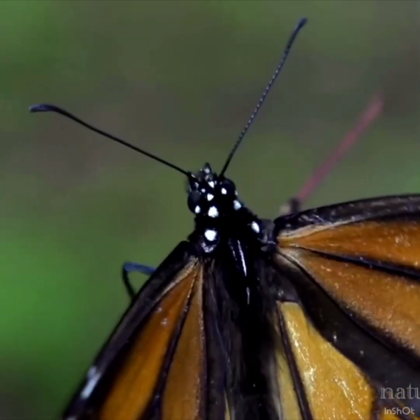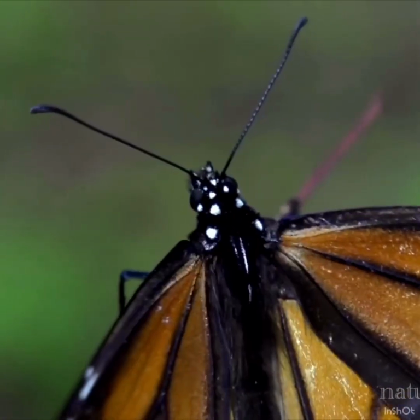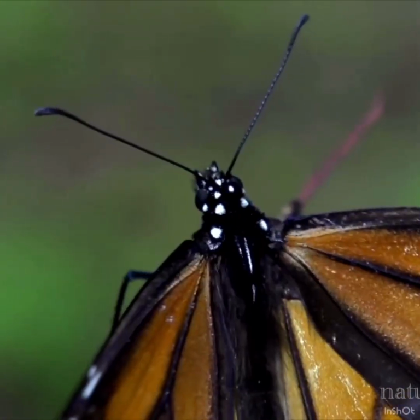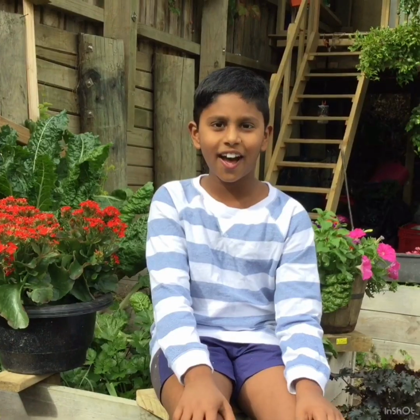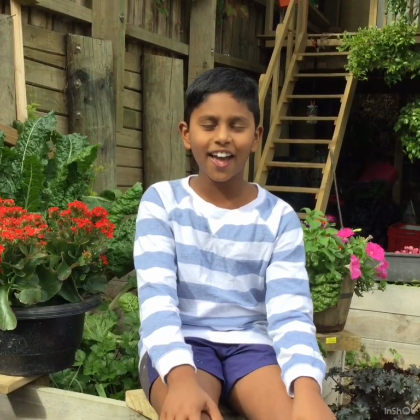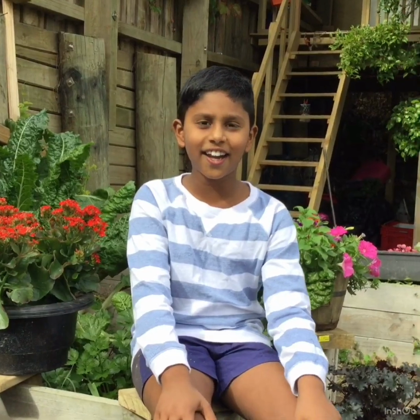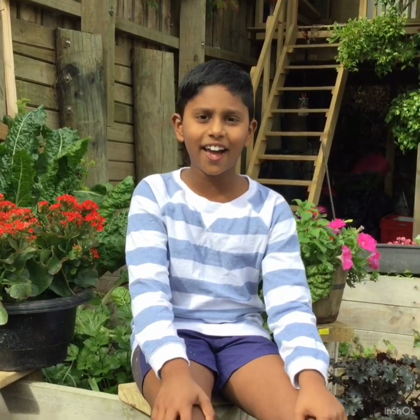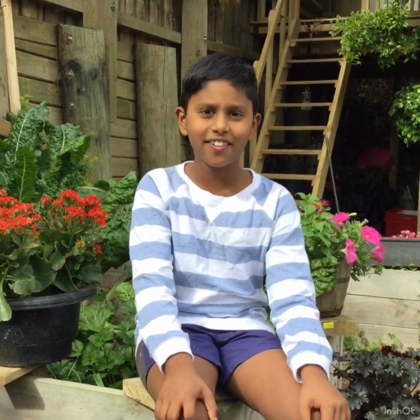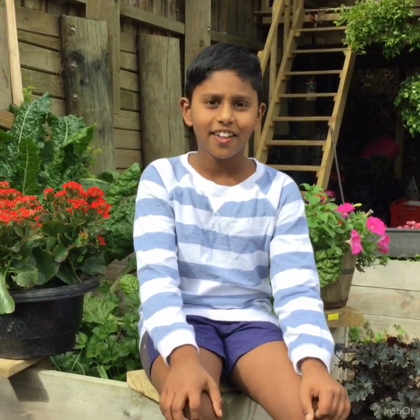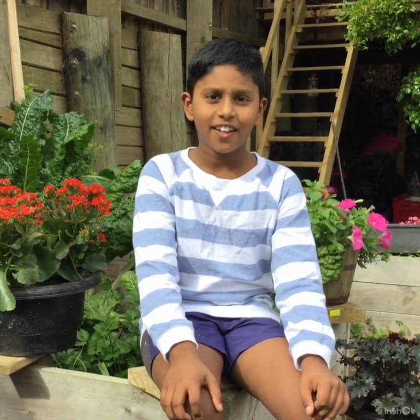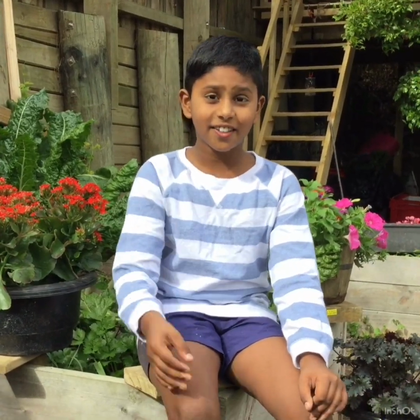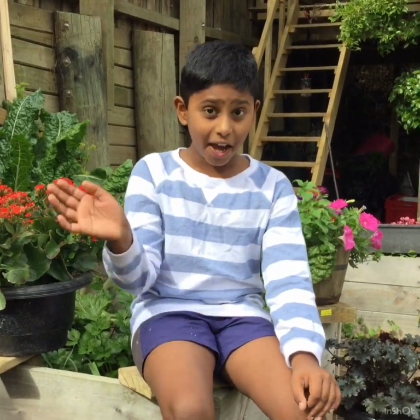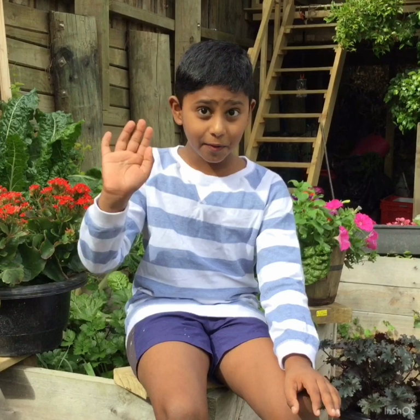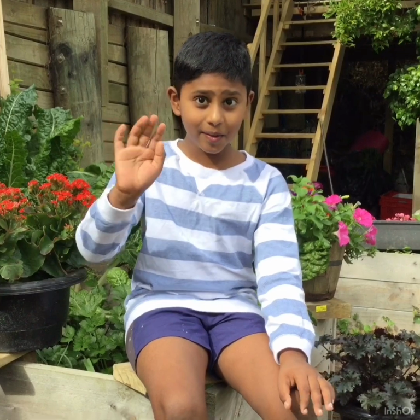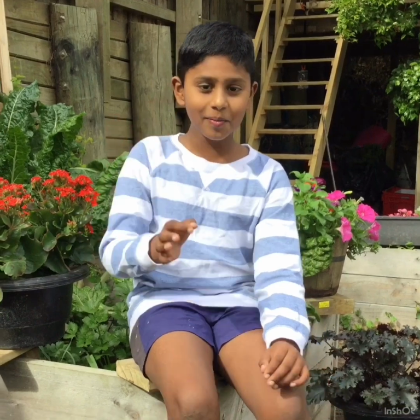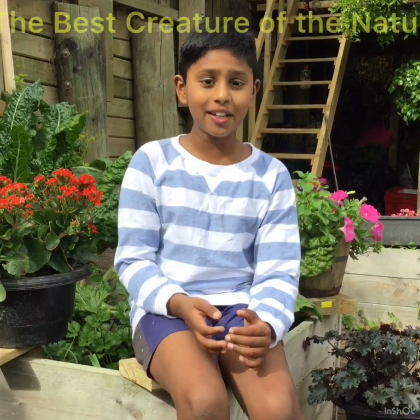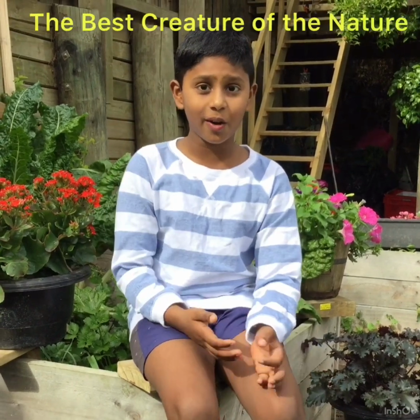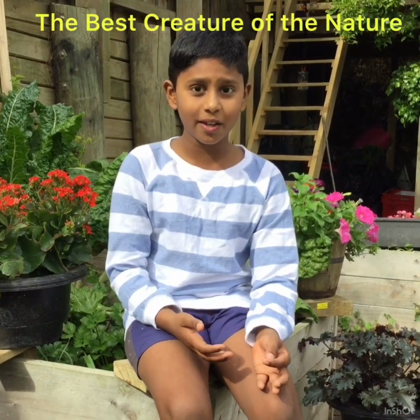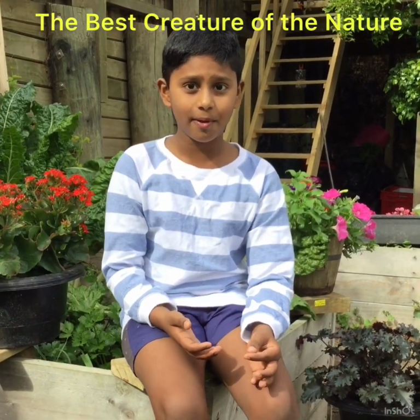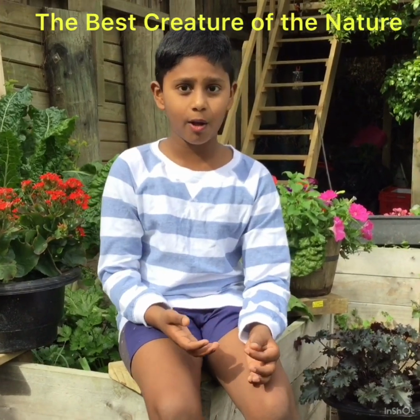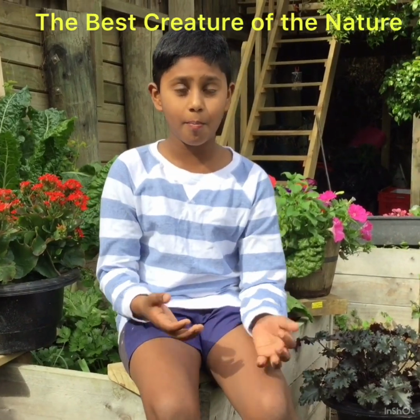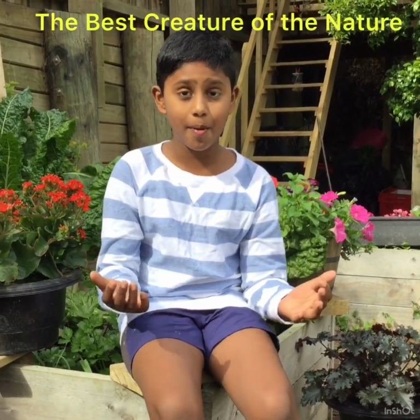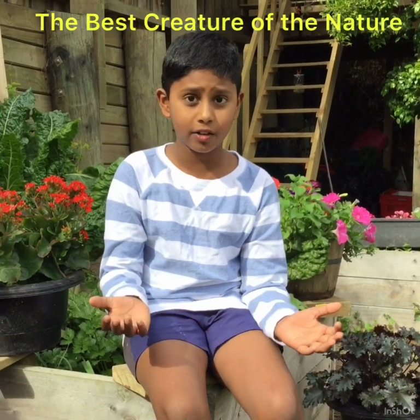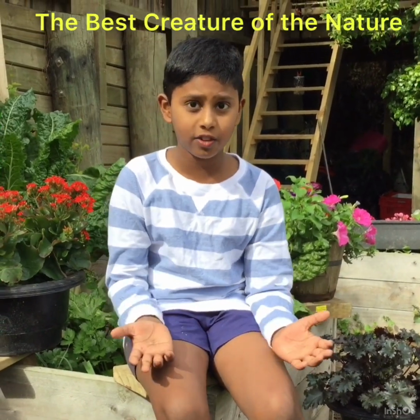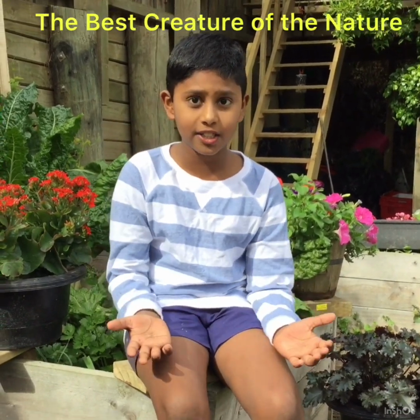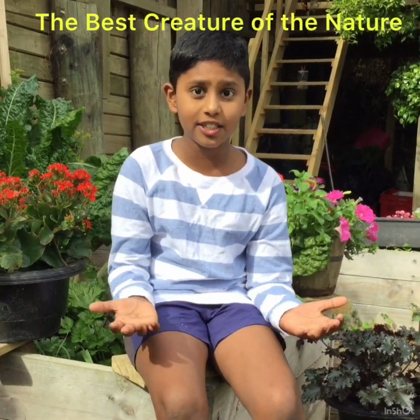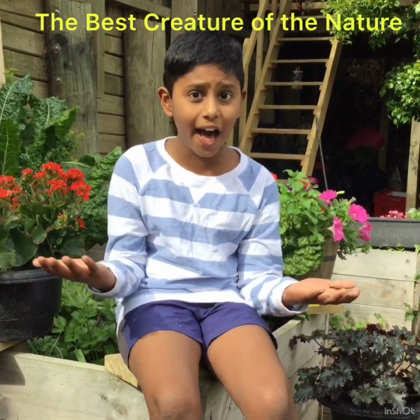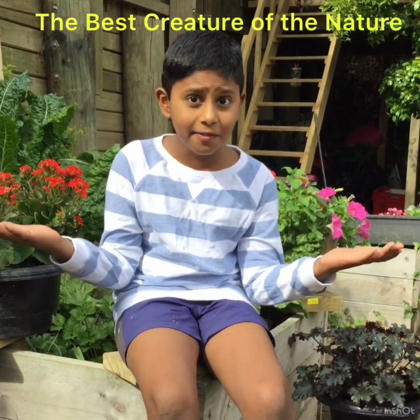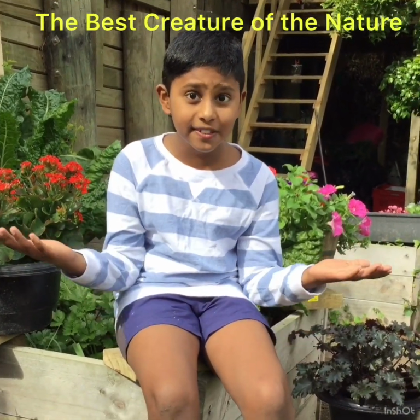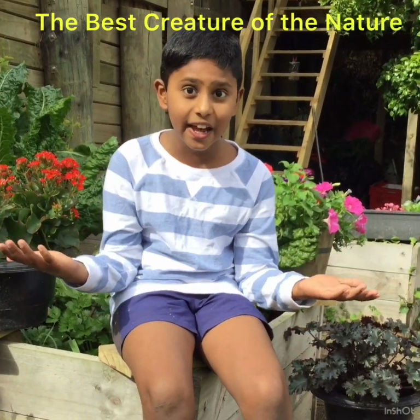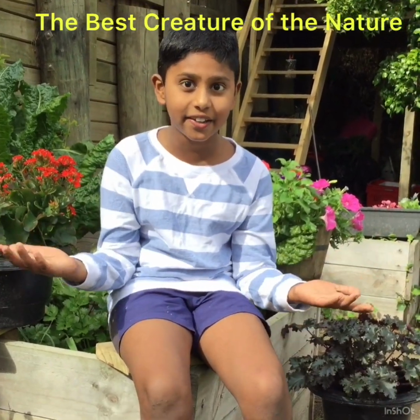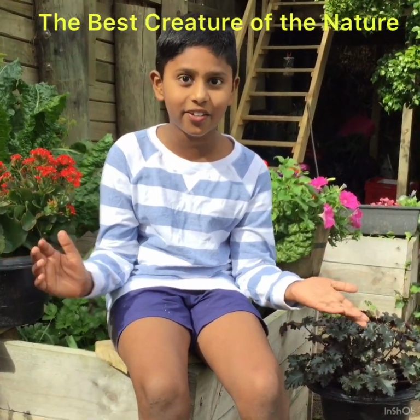Hi guys, today we will be learning about a butterfly's life cycle.